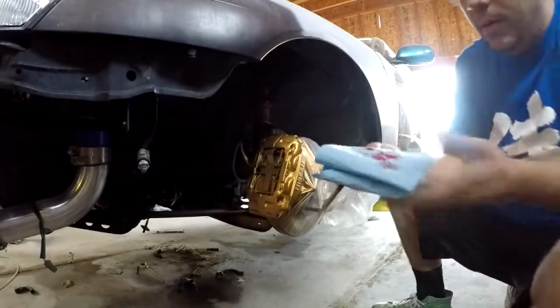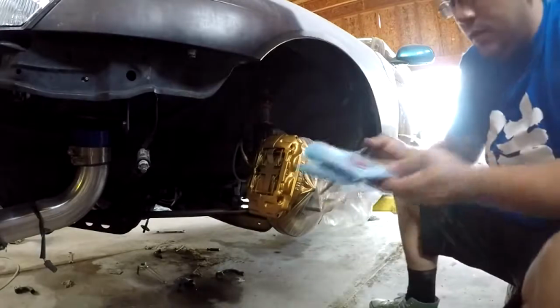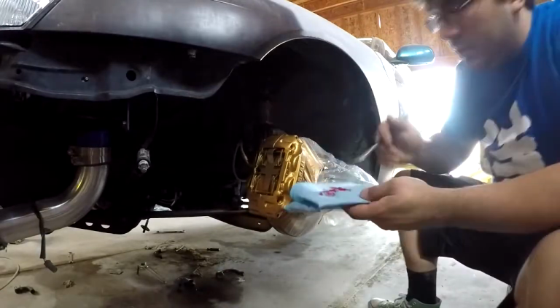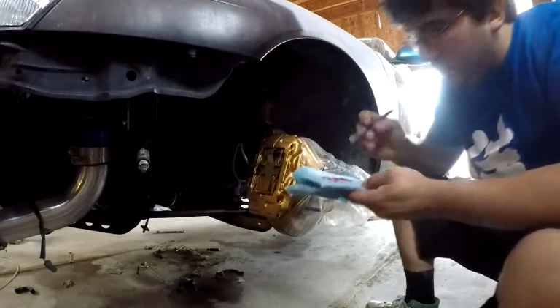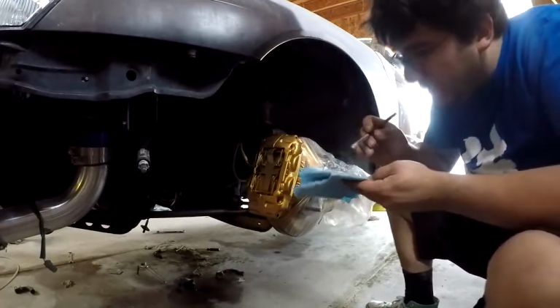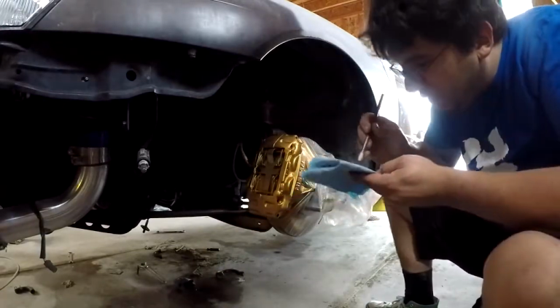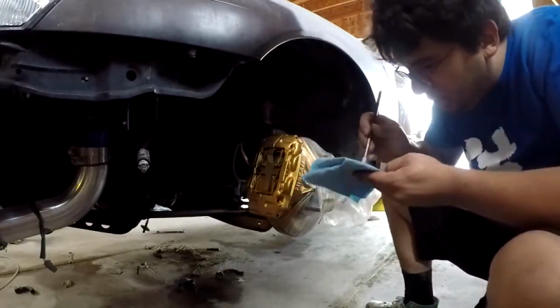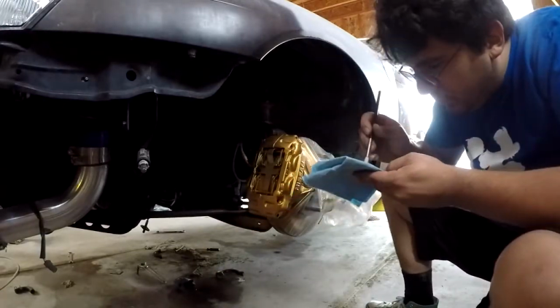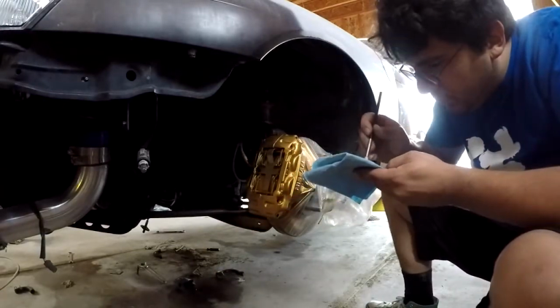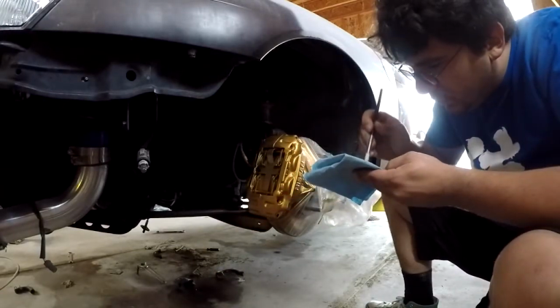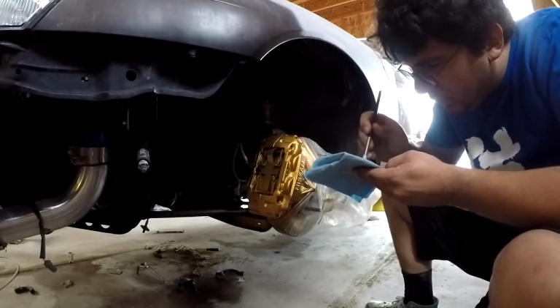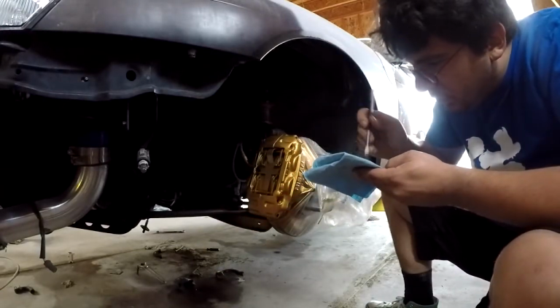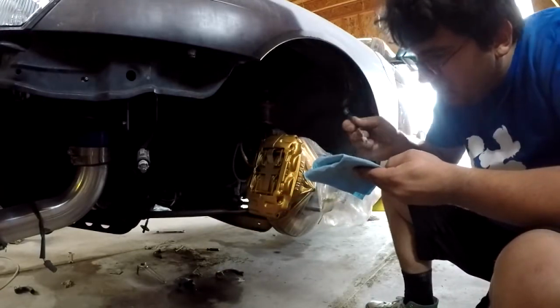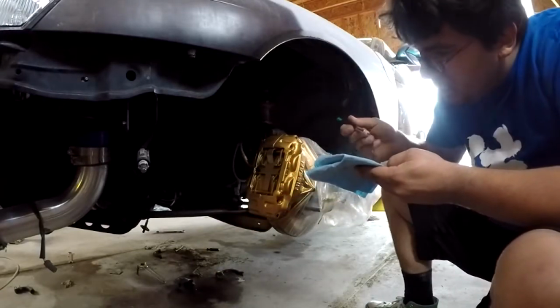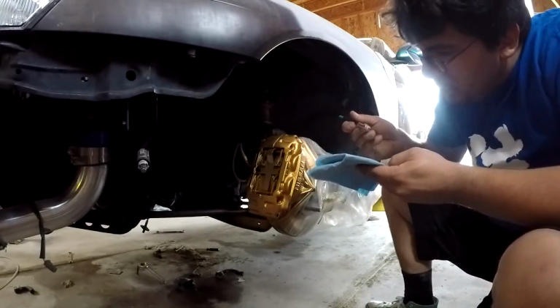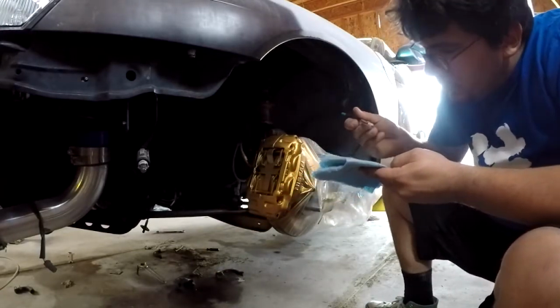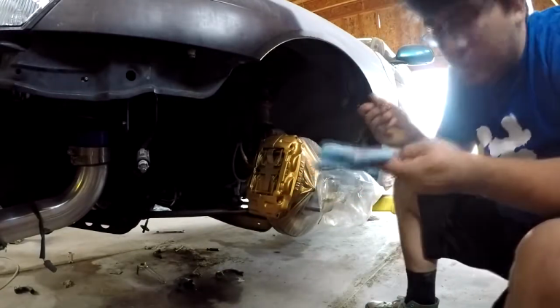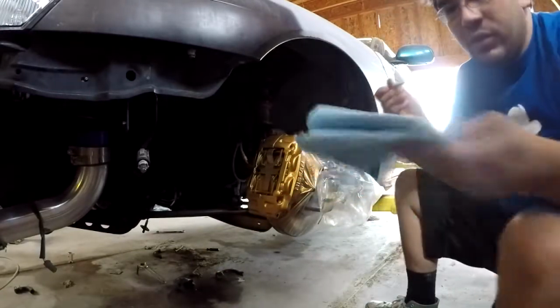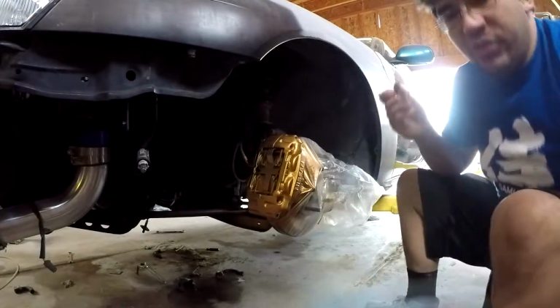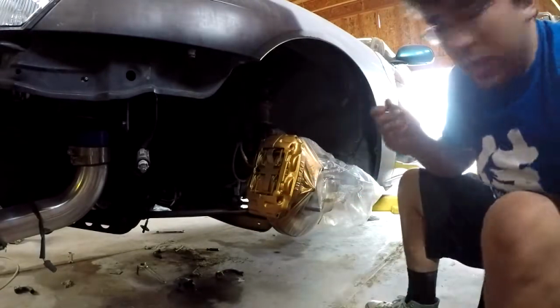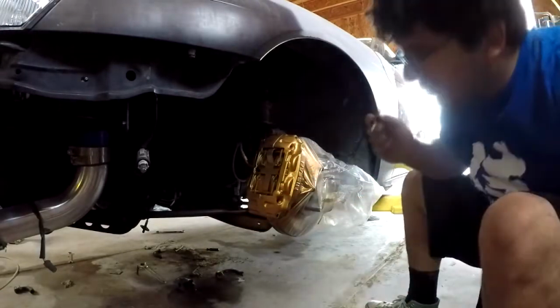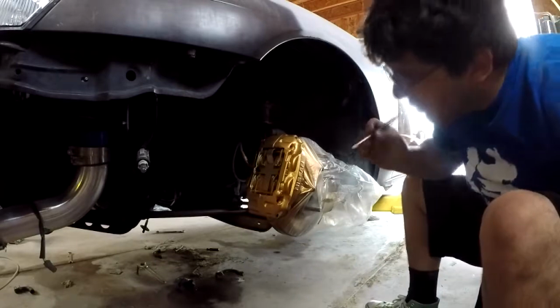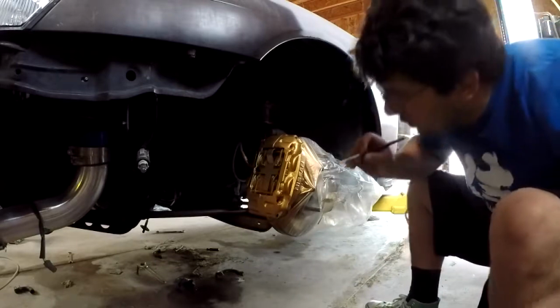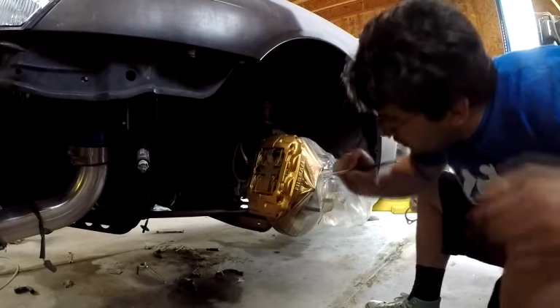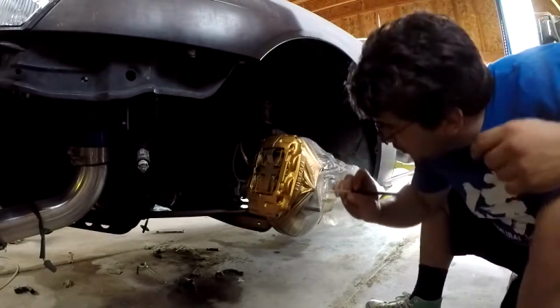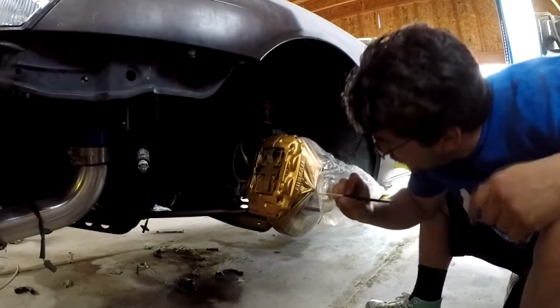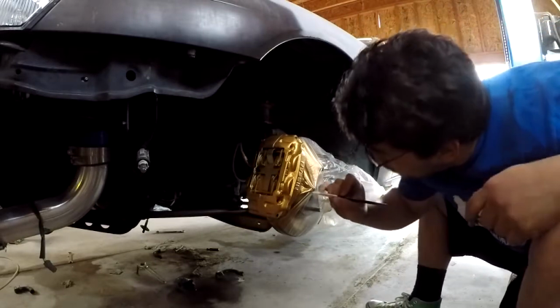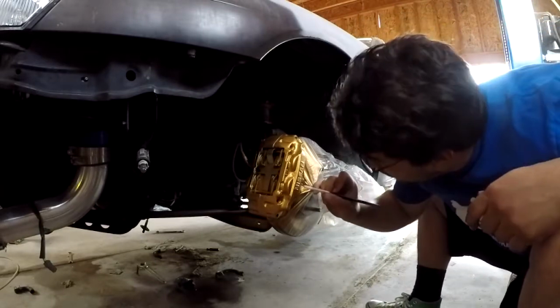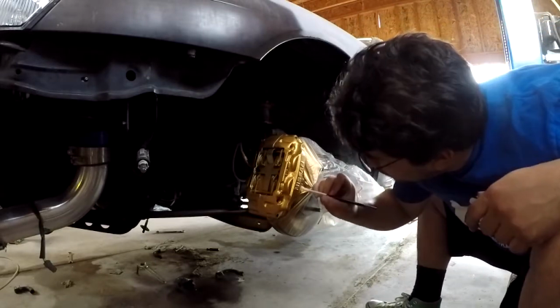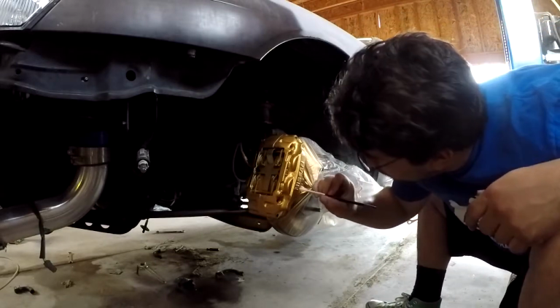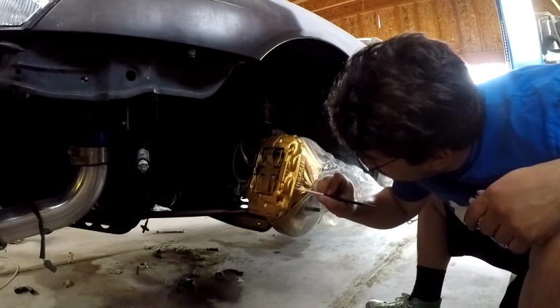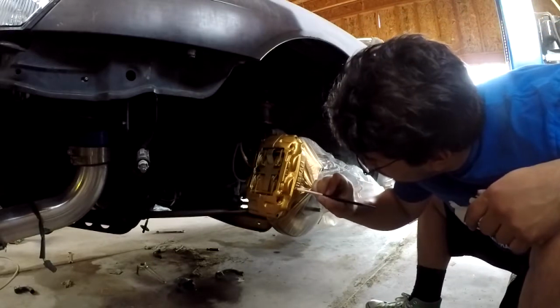Got some red paint on it a little bit — it's kind of thick. Let's see how it turns out.